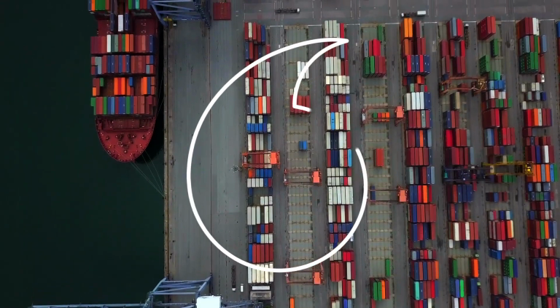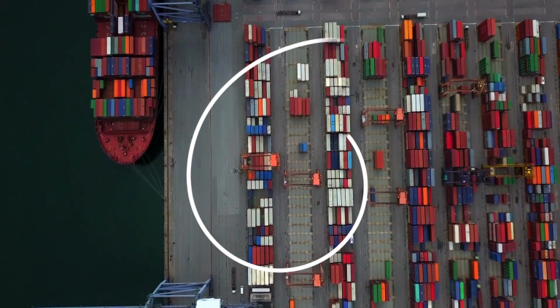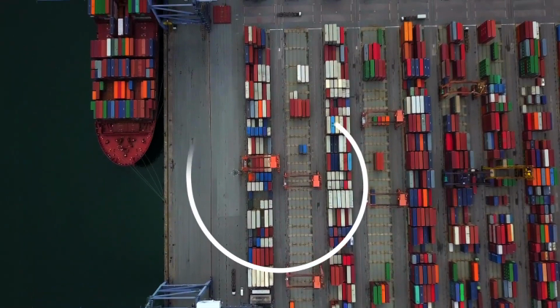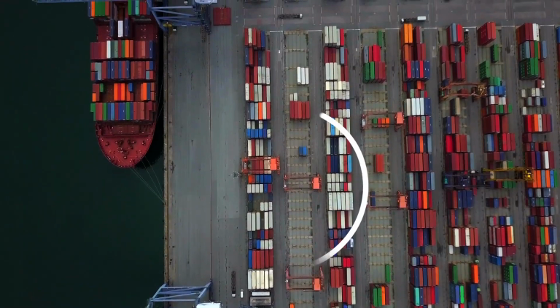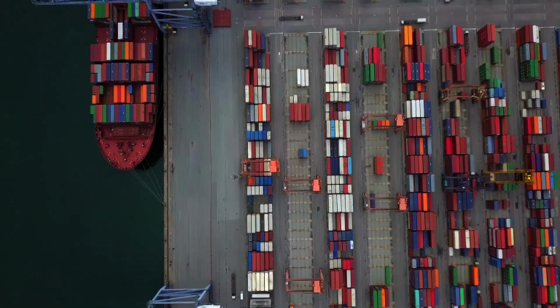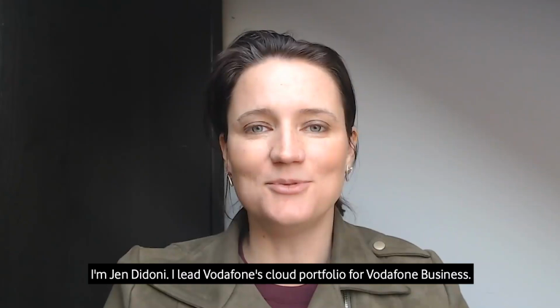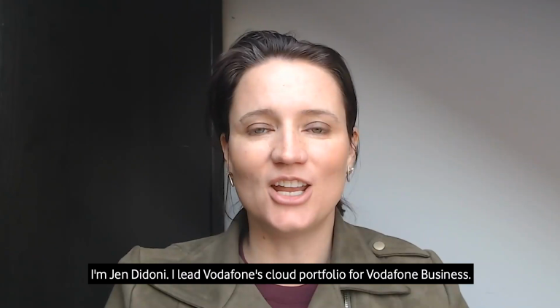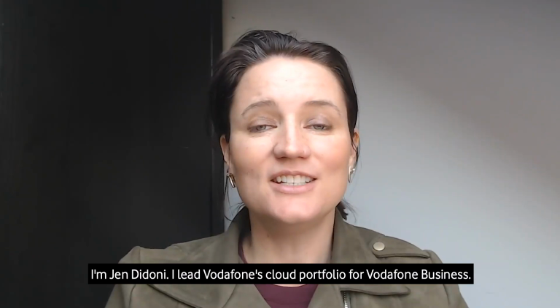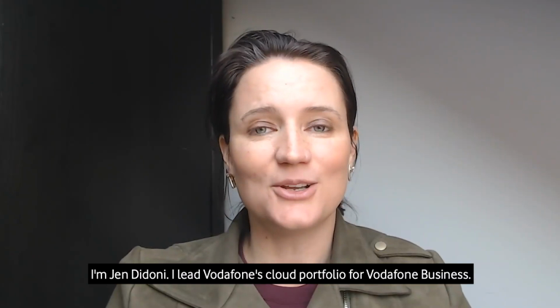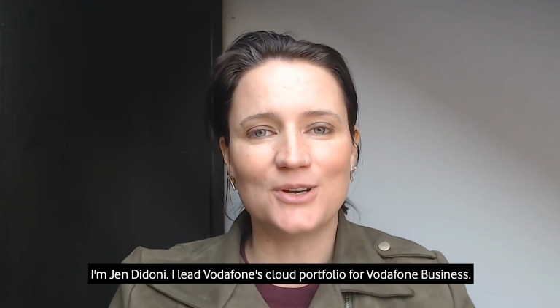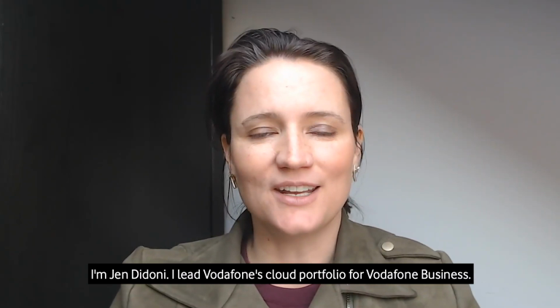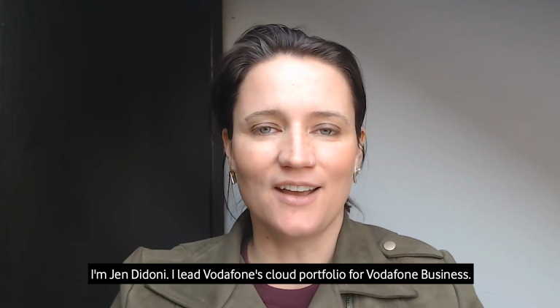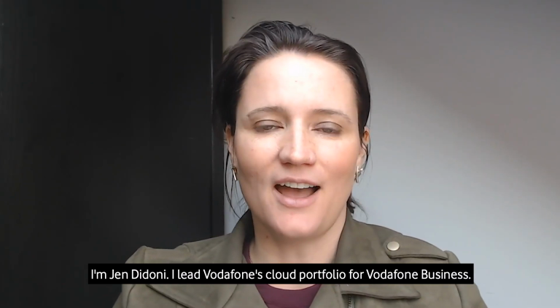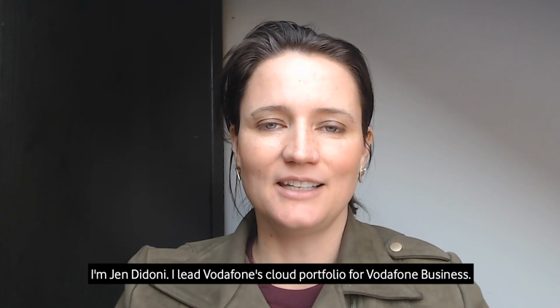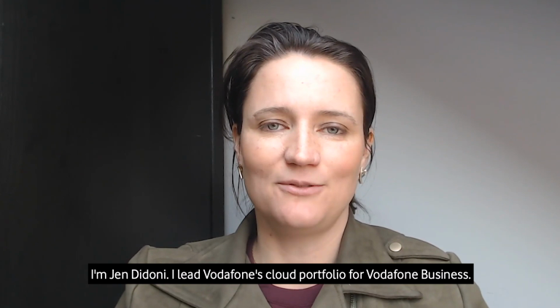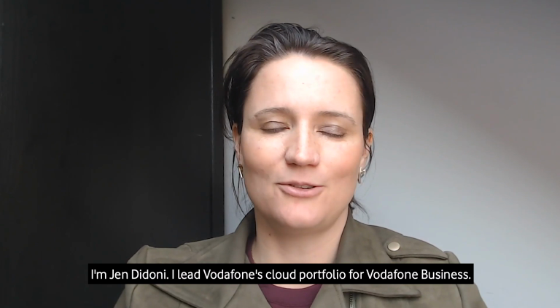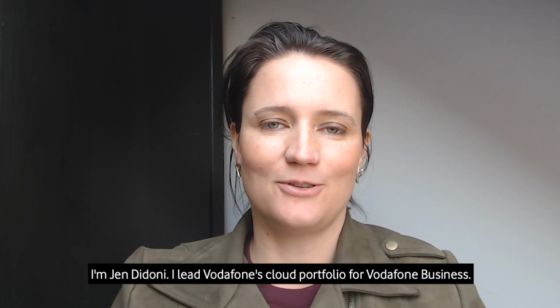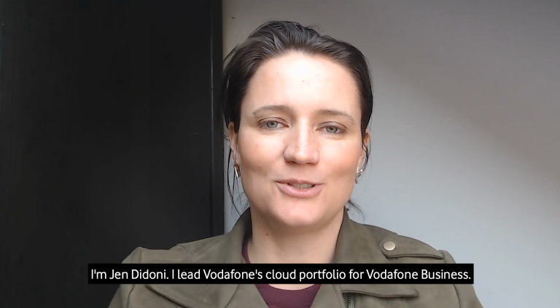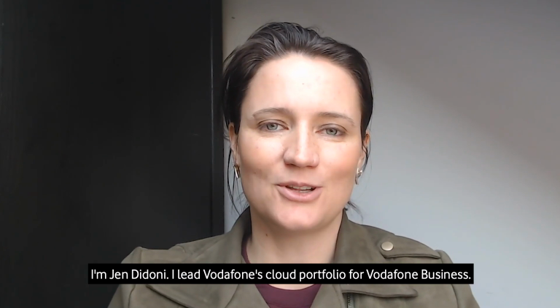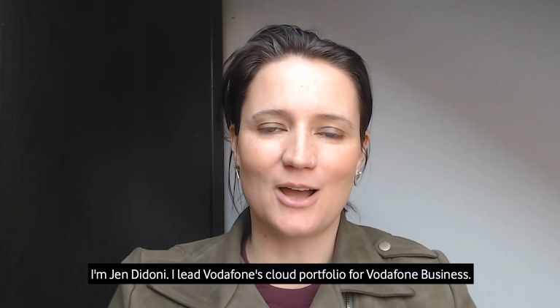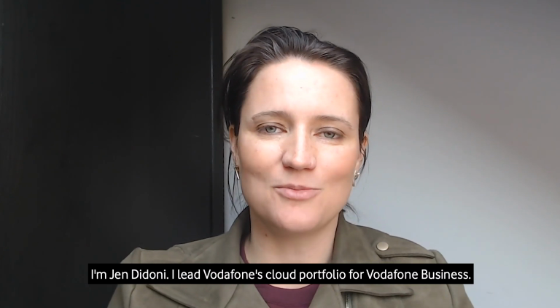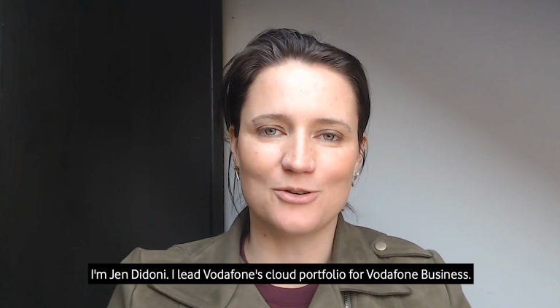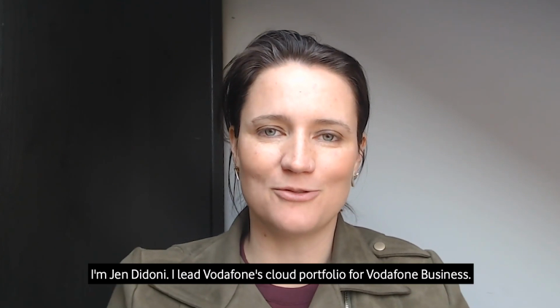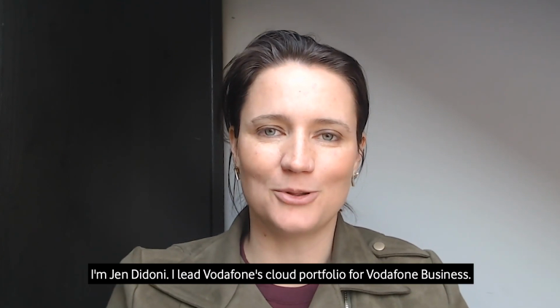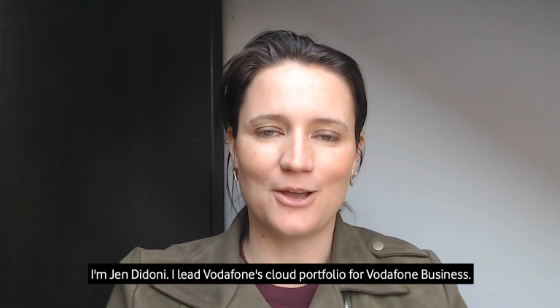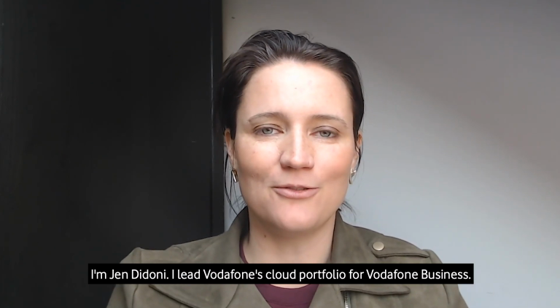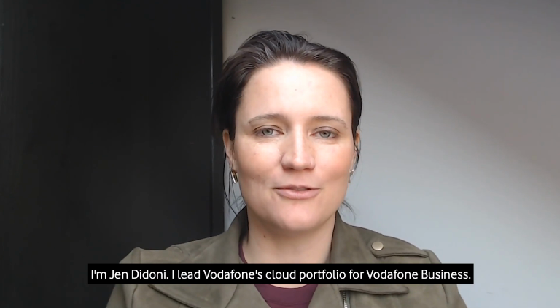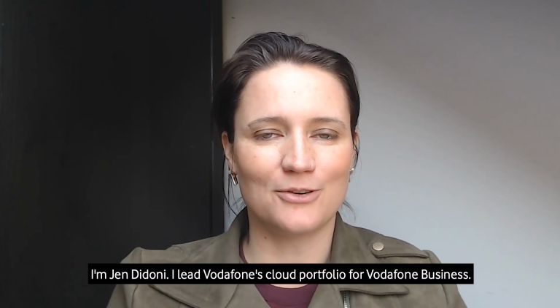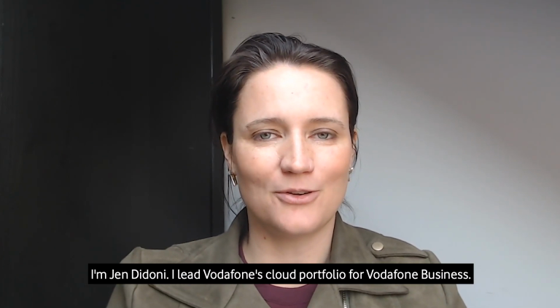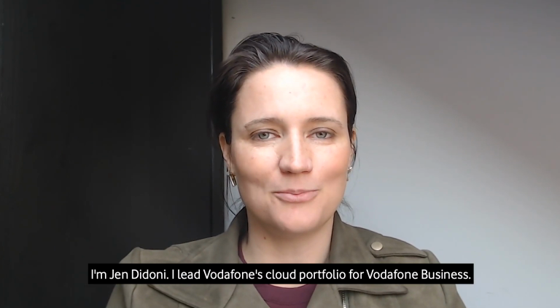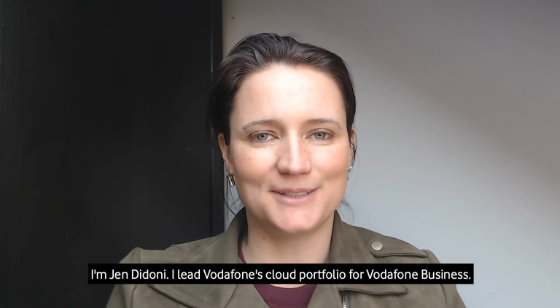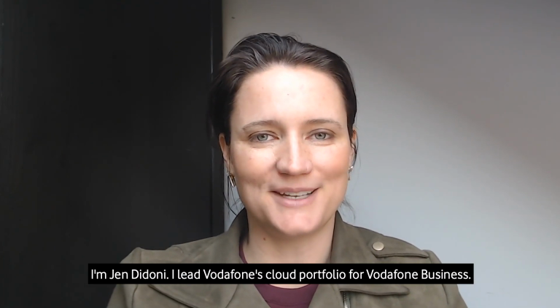I'm Jen DiDoni. I lead Vodafone's cloud portfolio for Vodafone Business.